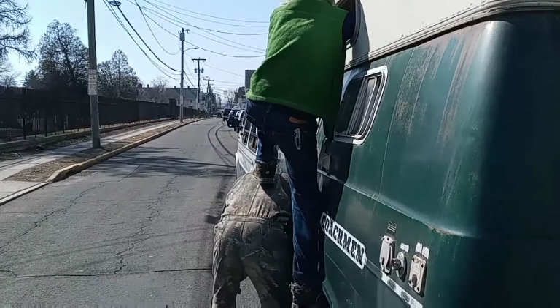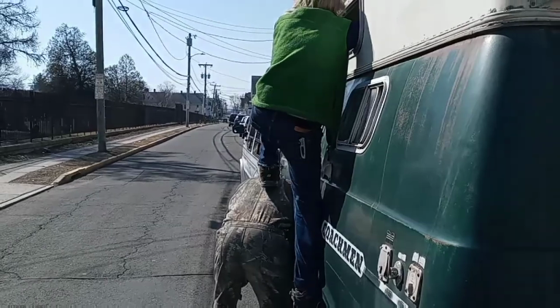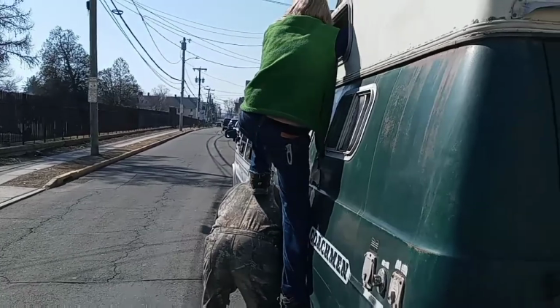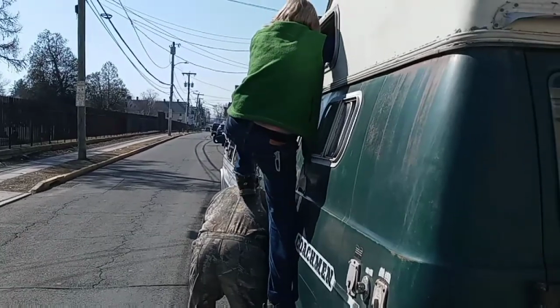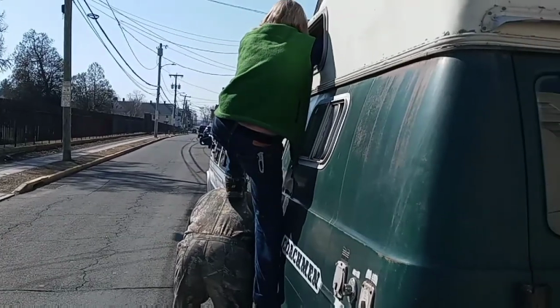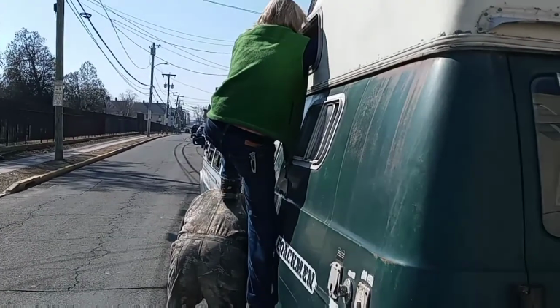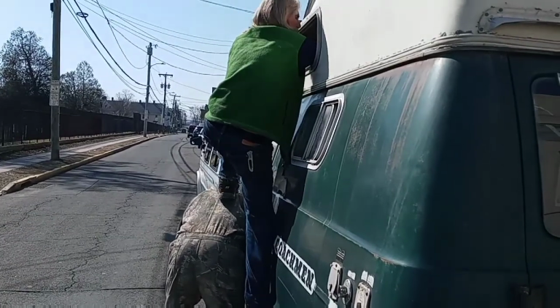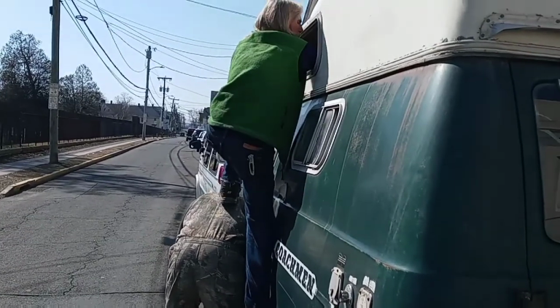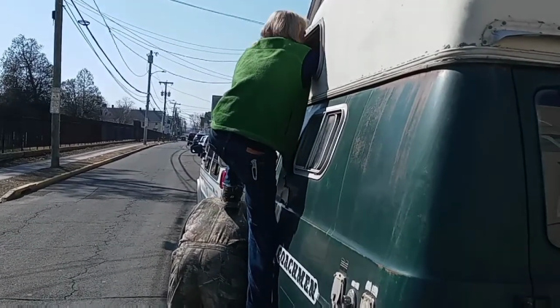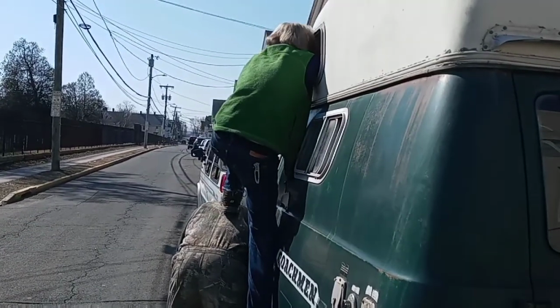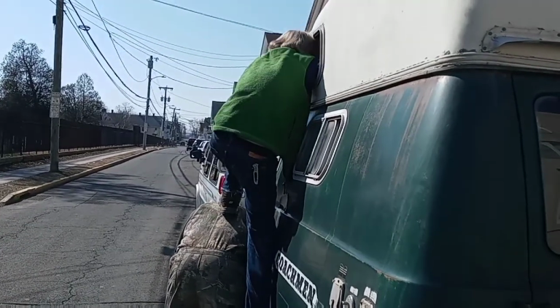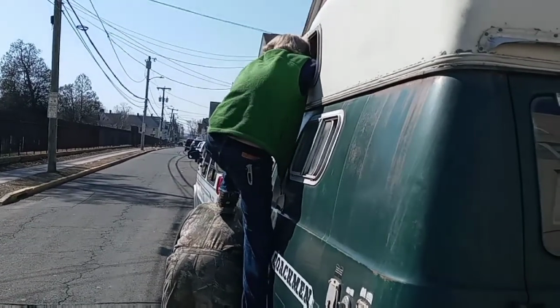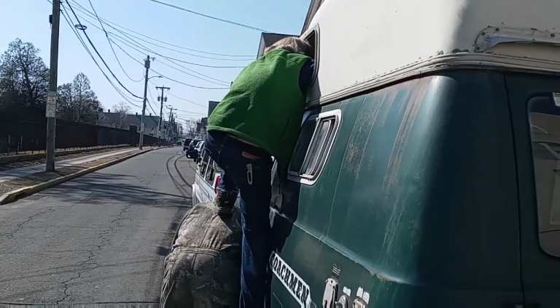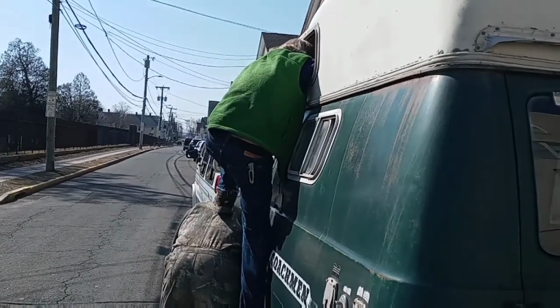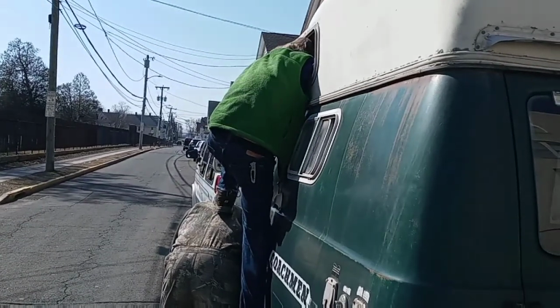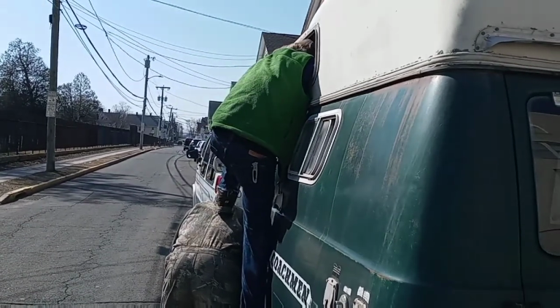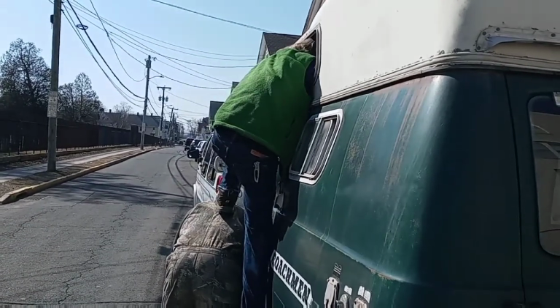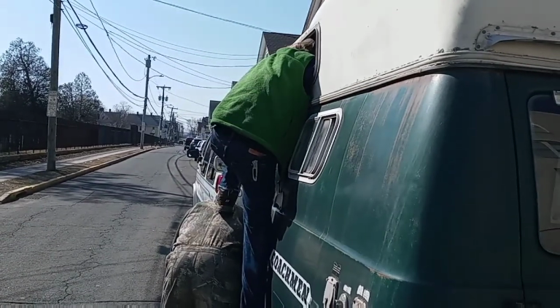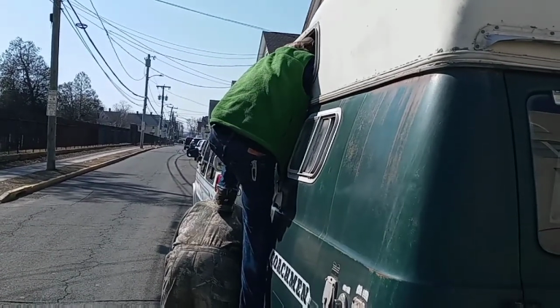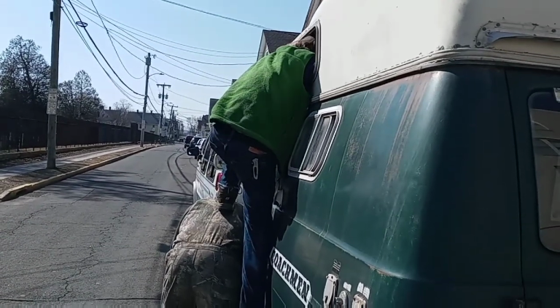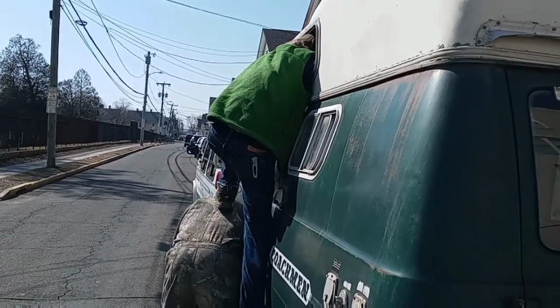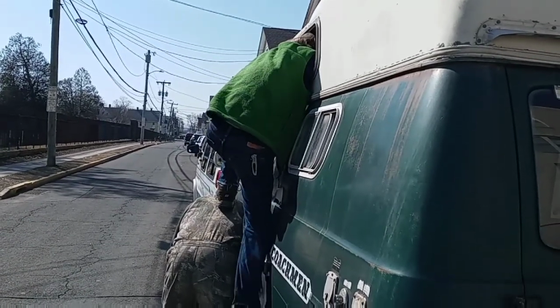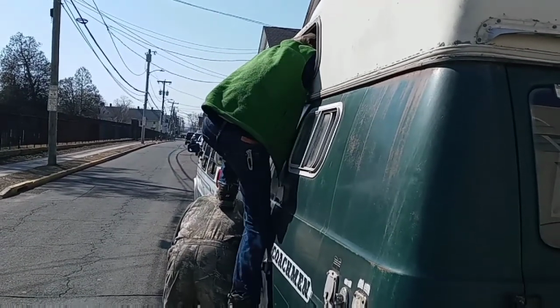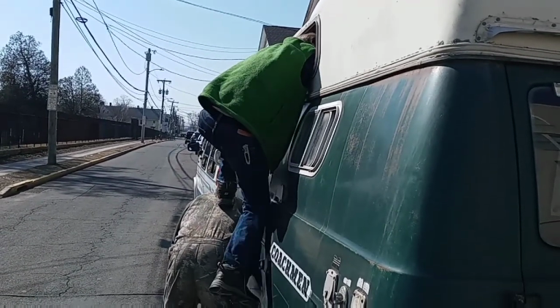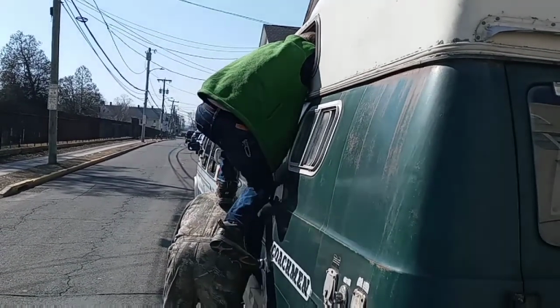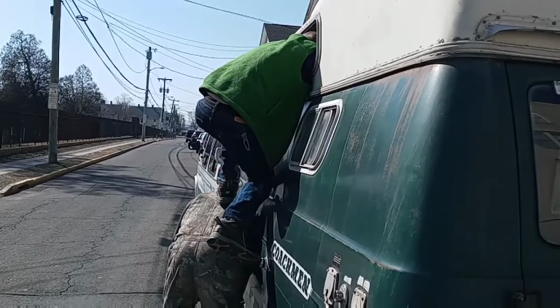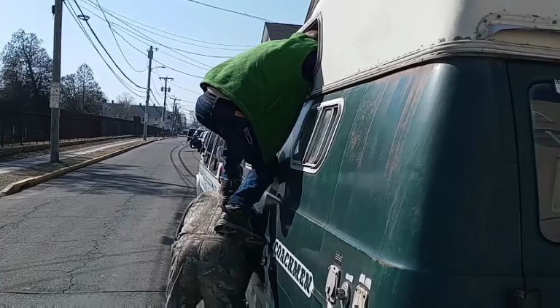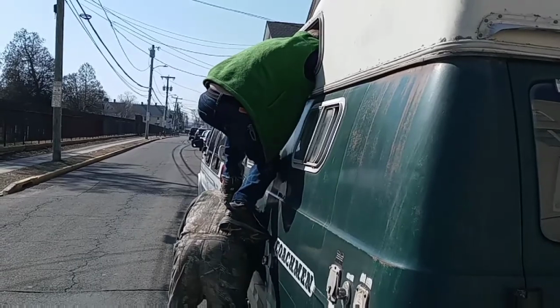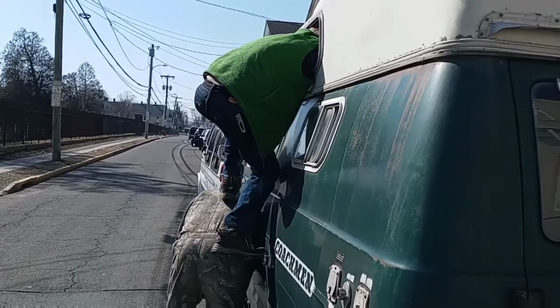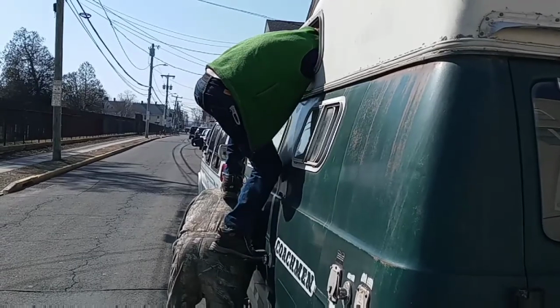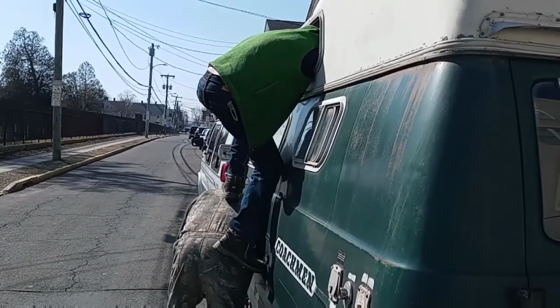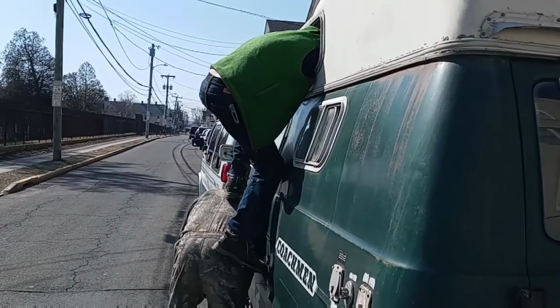This is what happens when somebody leaves their keys in the van and then locks it.